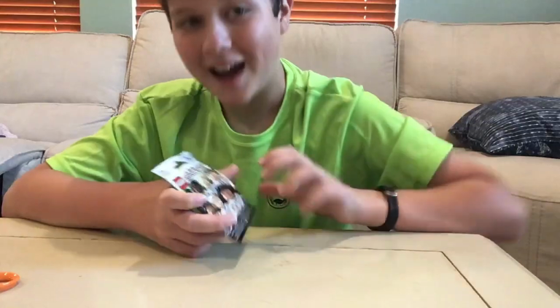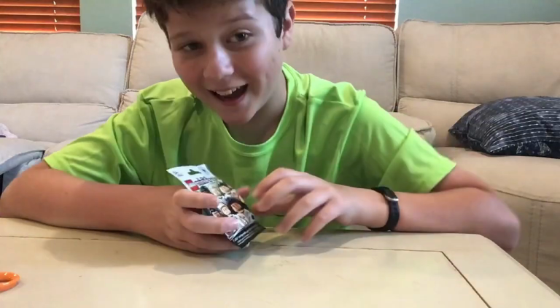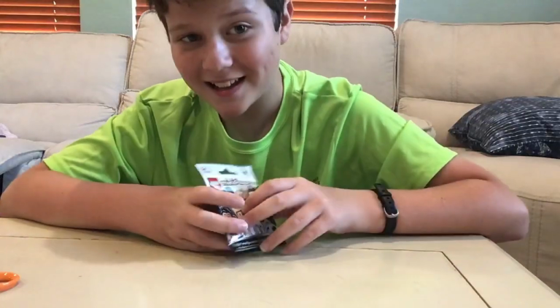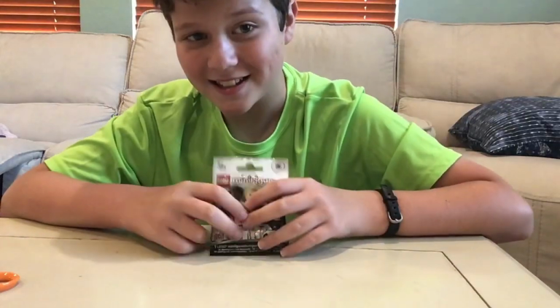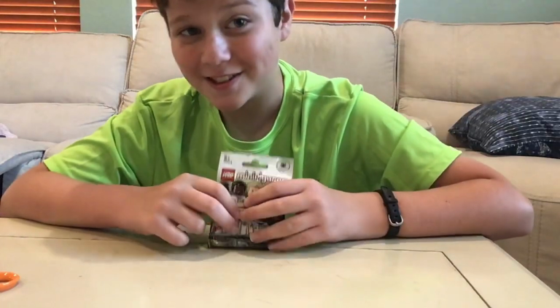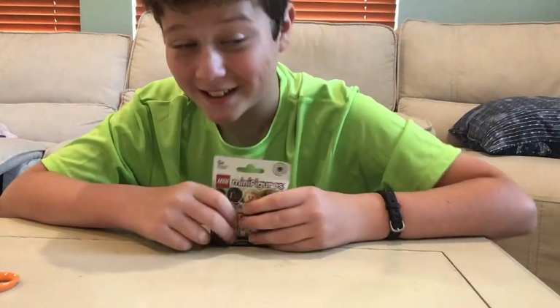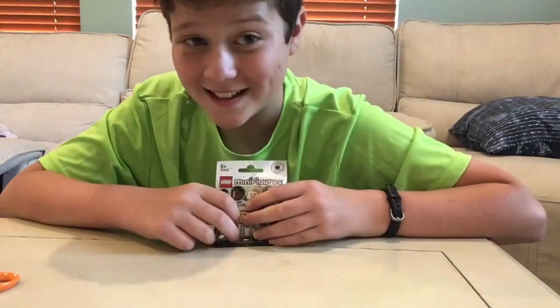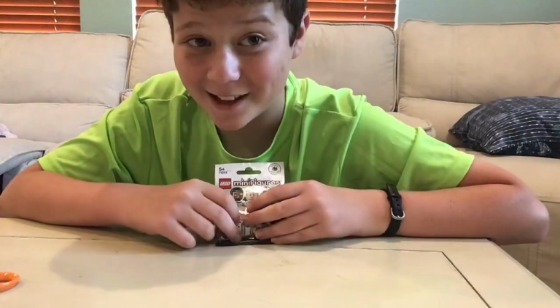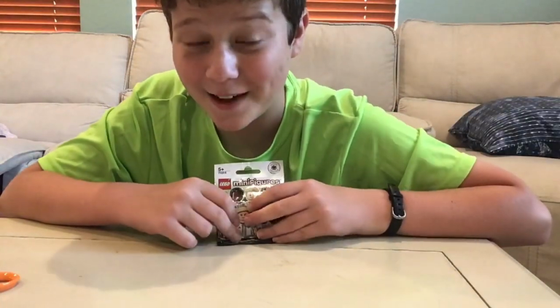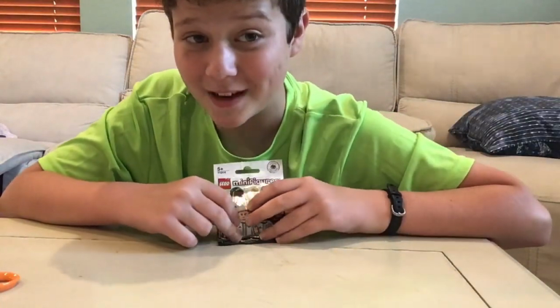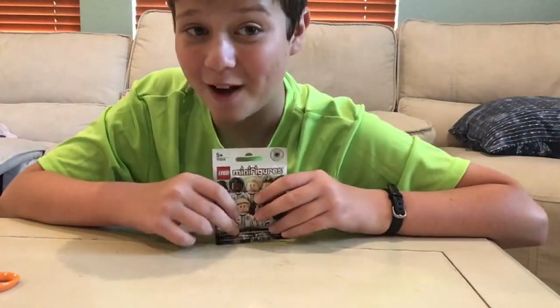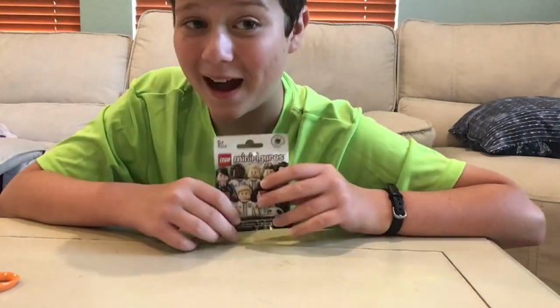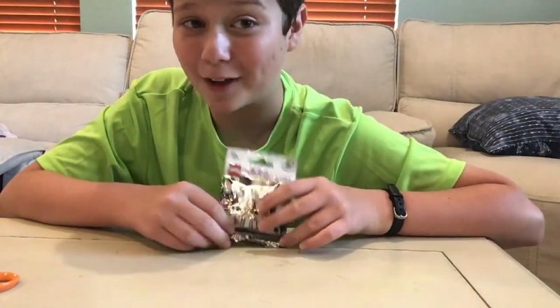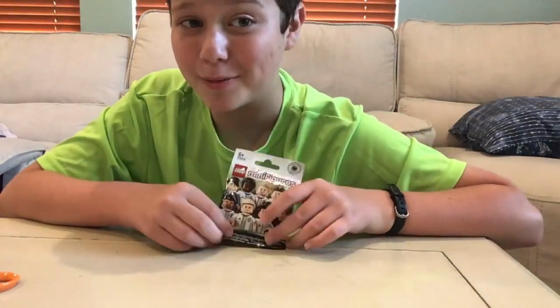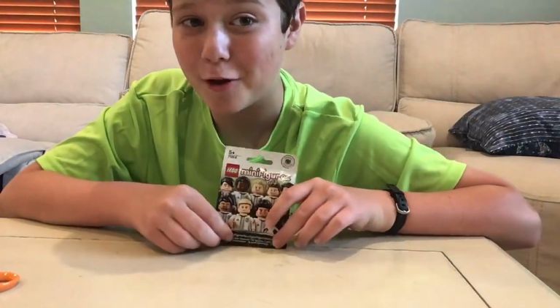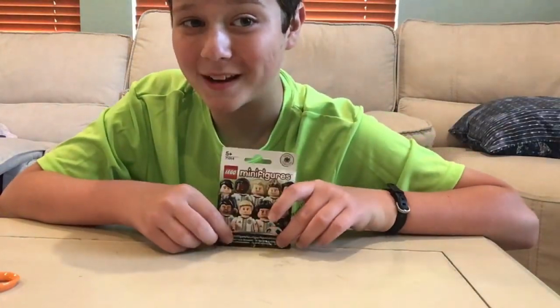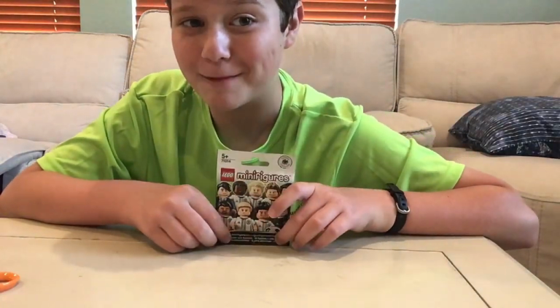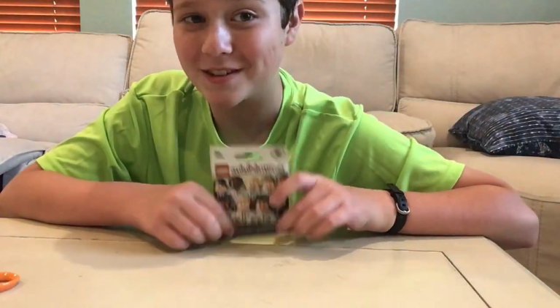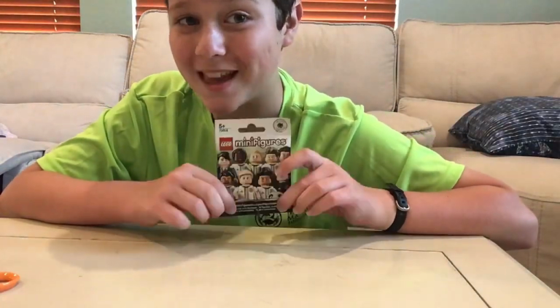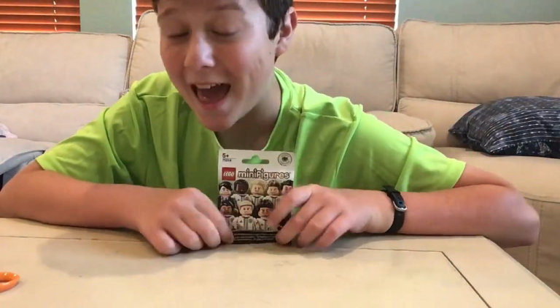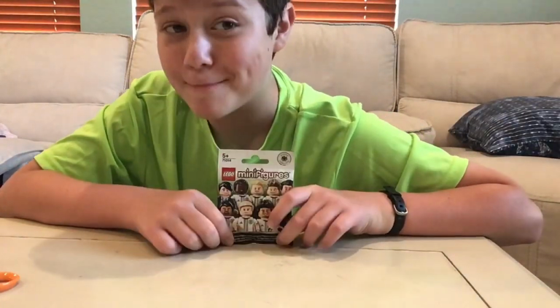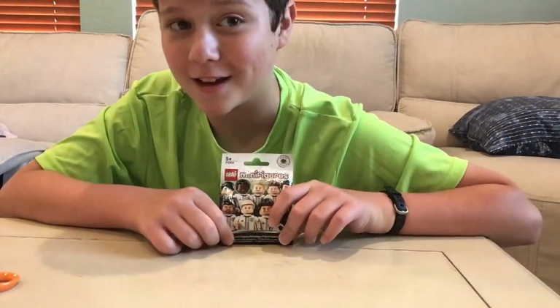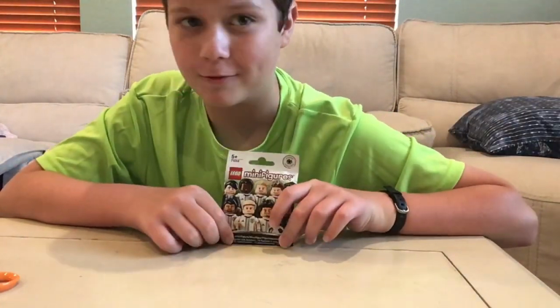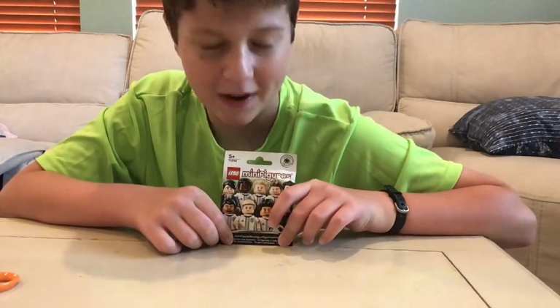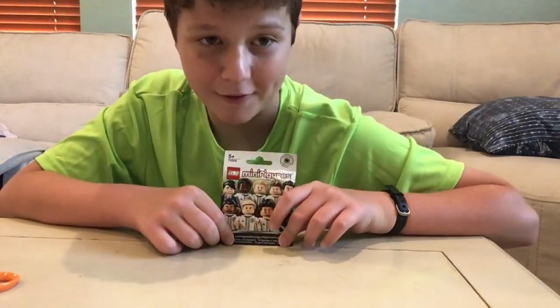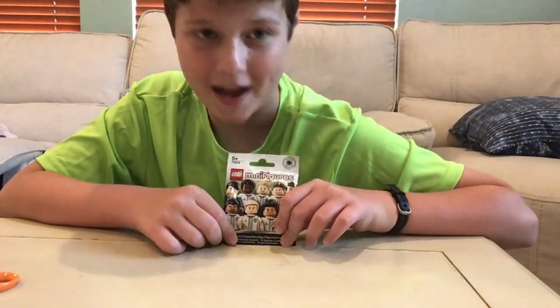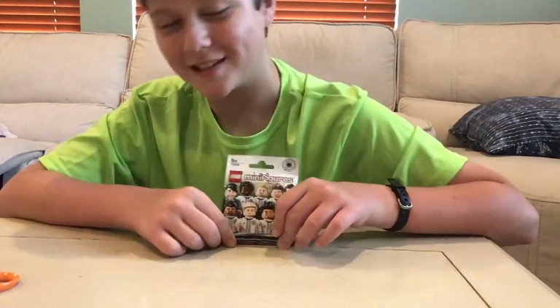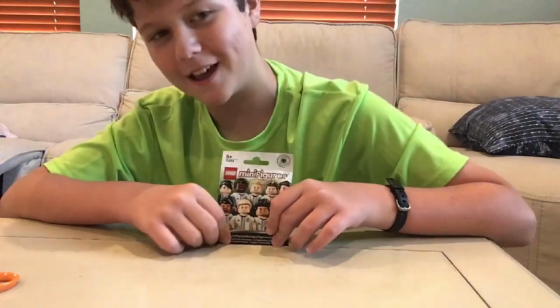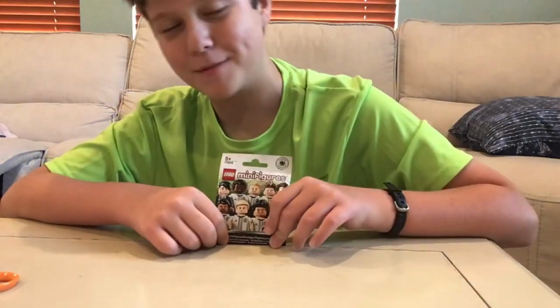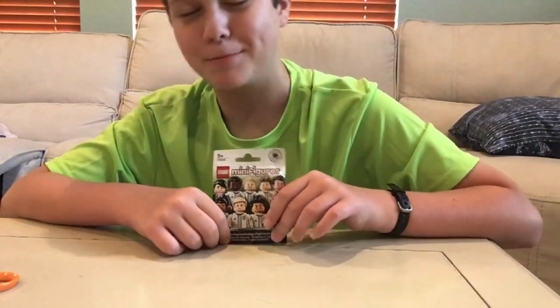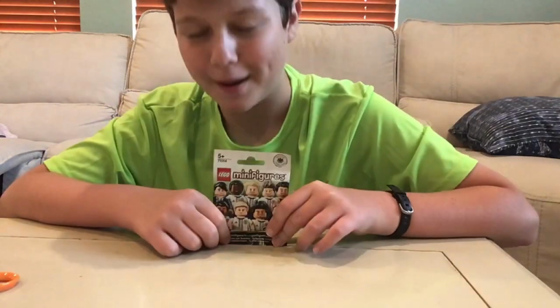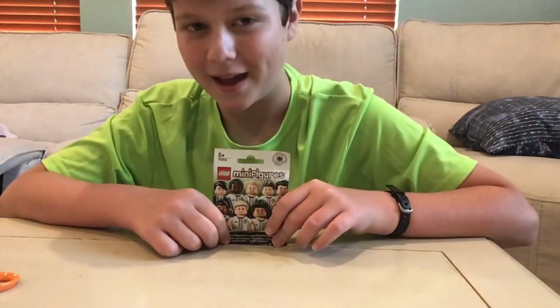Hi guys! So in today's Lego Time video, I will be opening up this epic, very rare, D.F.B. blind bag.